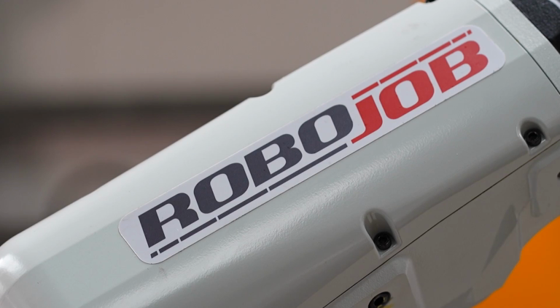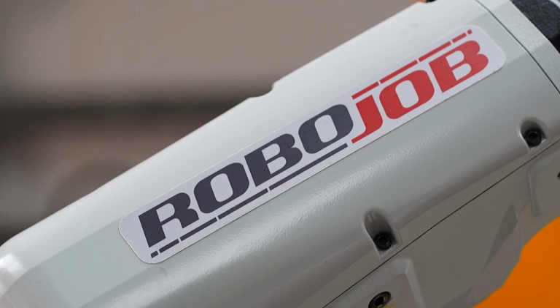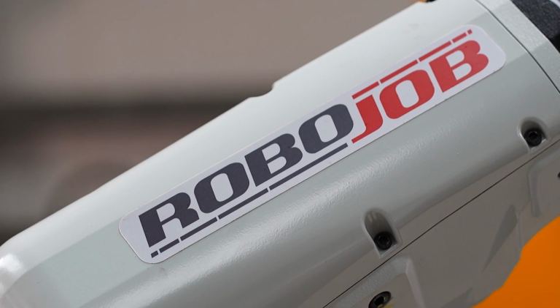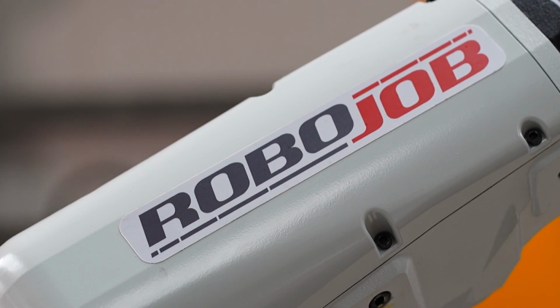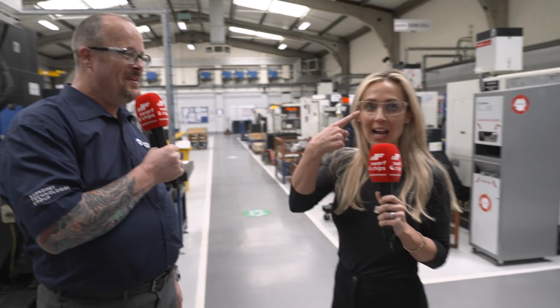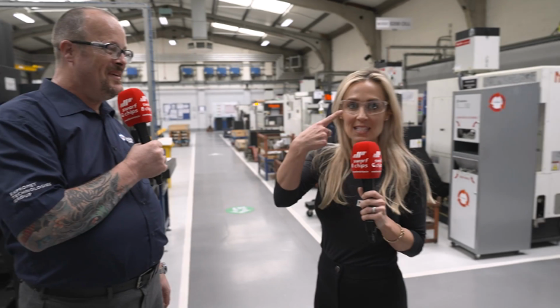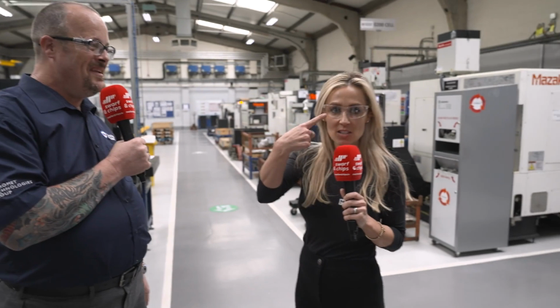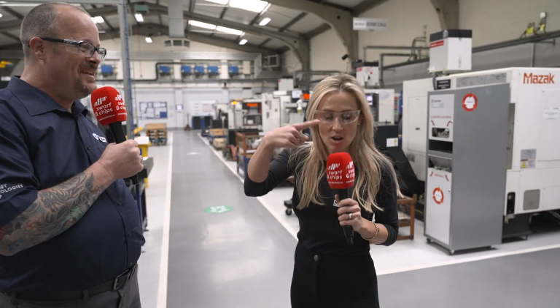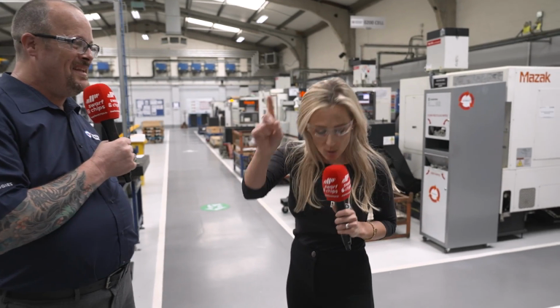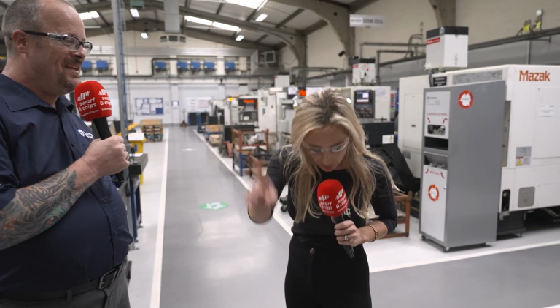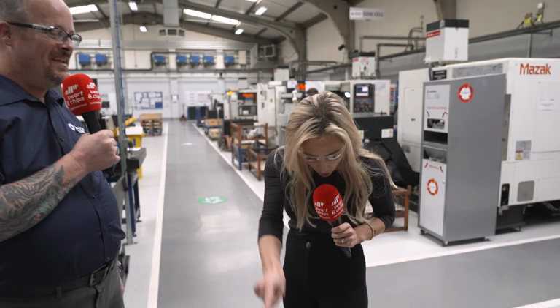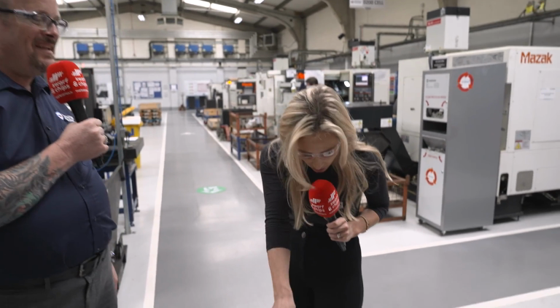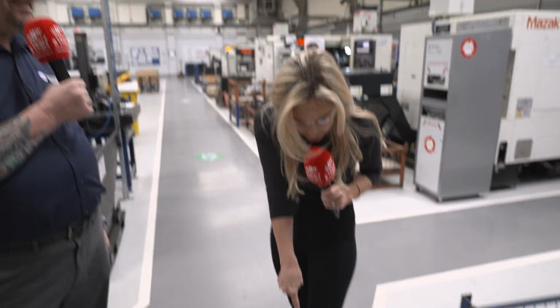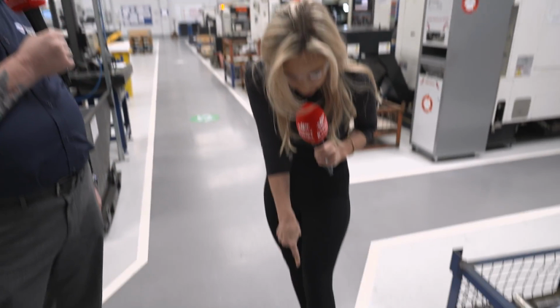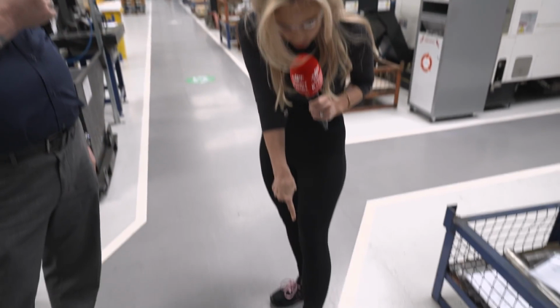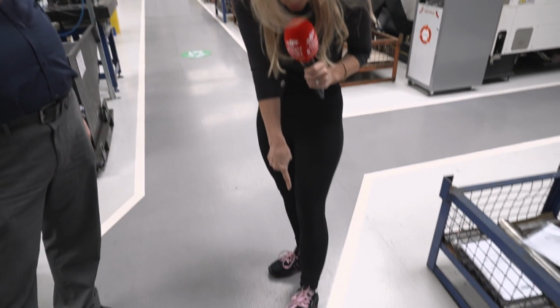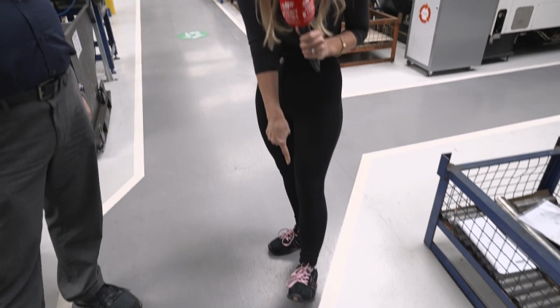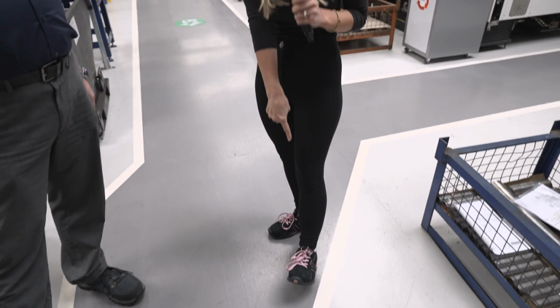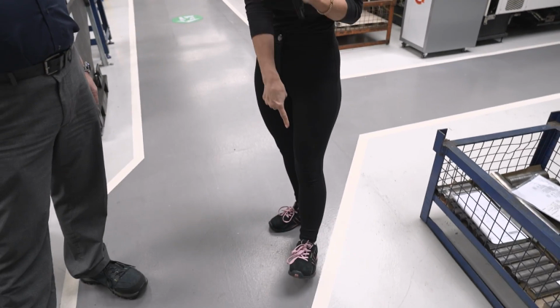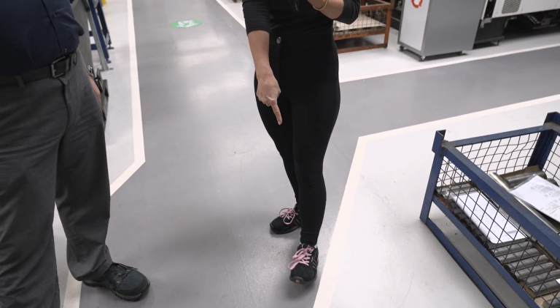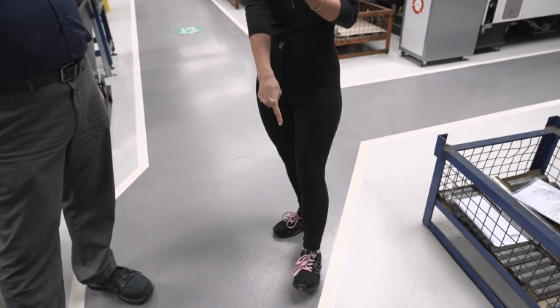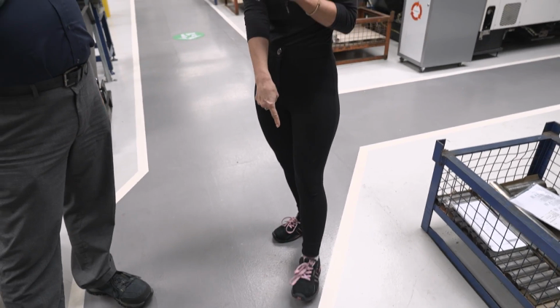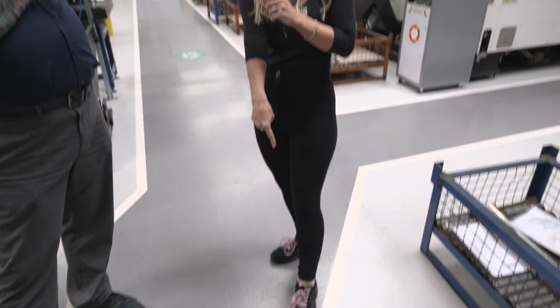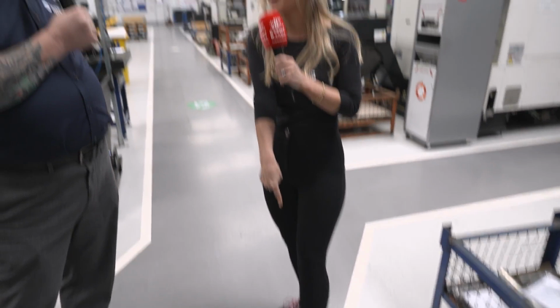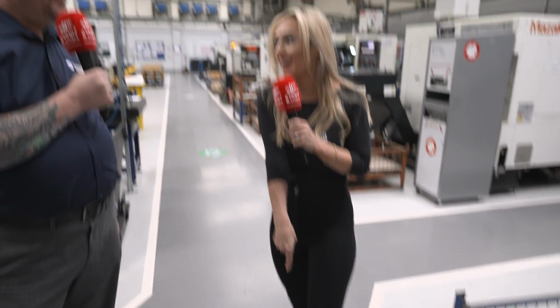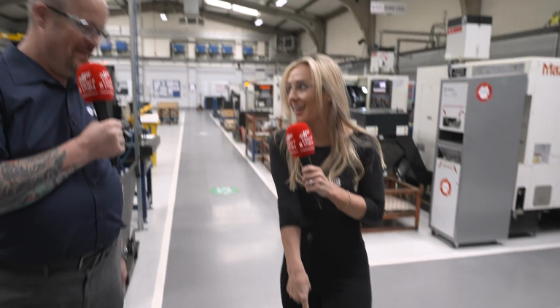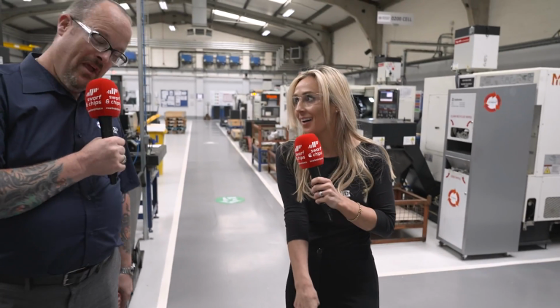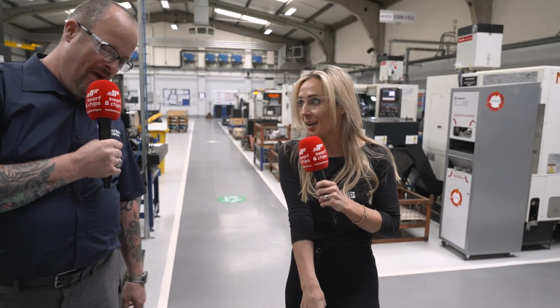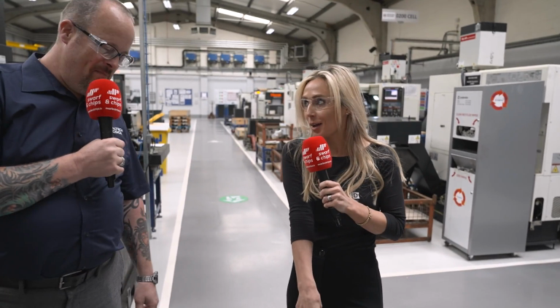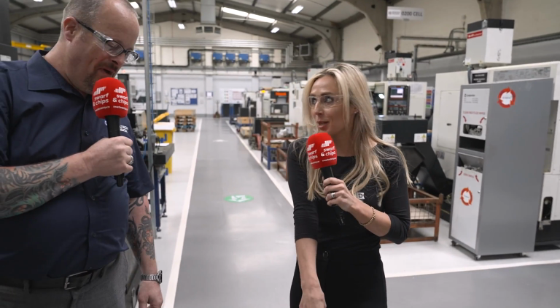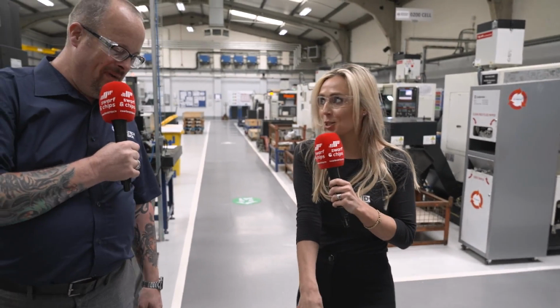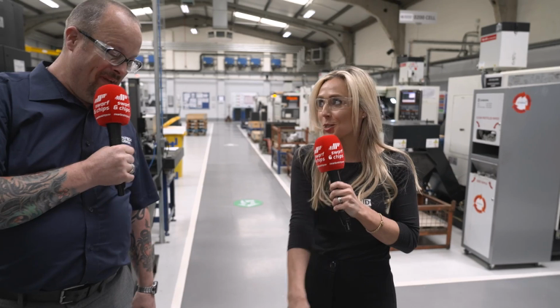We've got our glasses on, we've got our safety shoes on — thank you for the pink shoes.